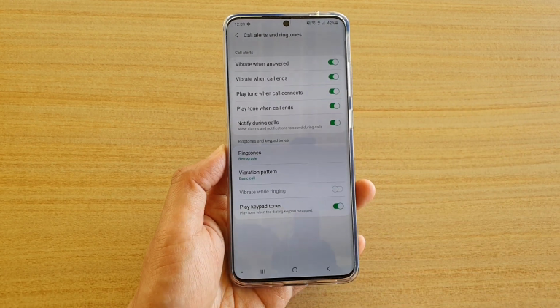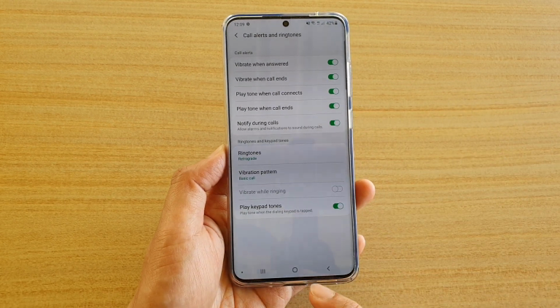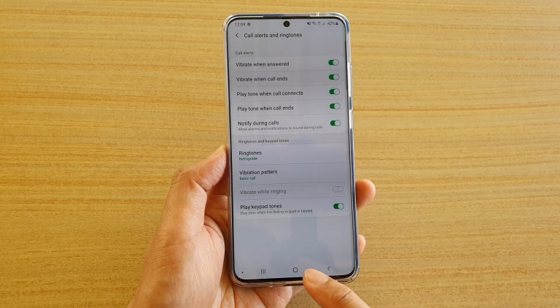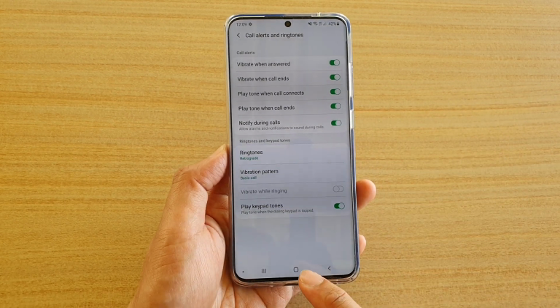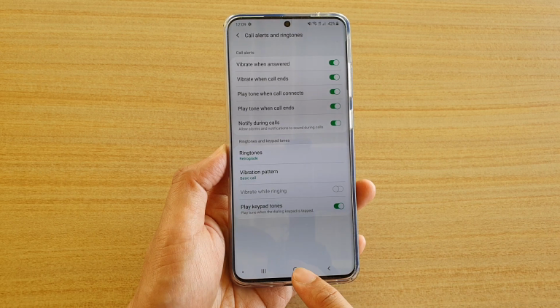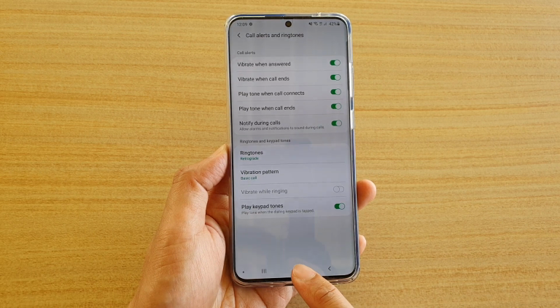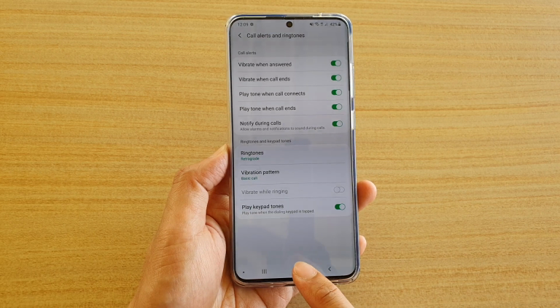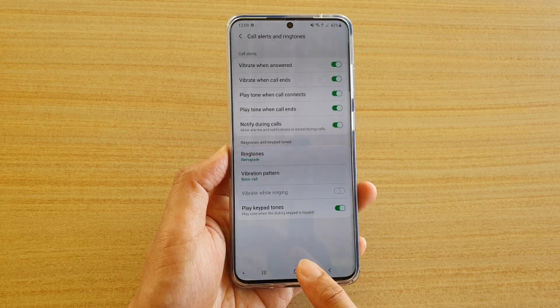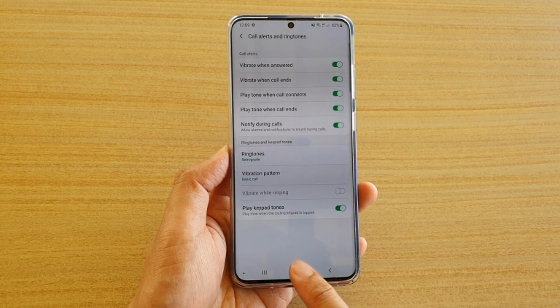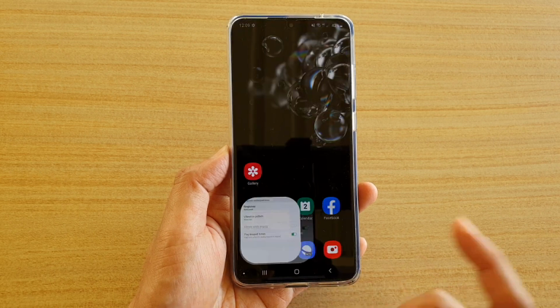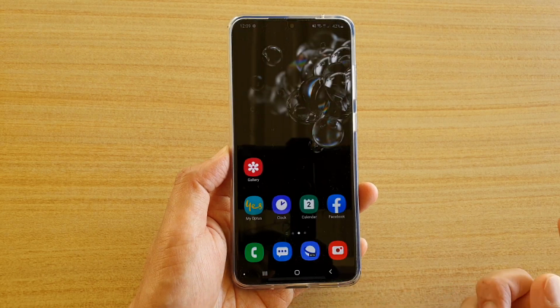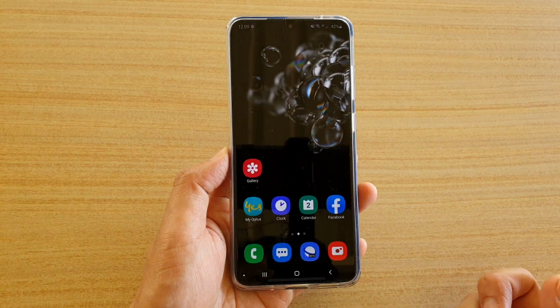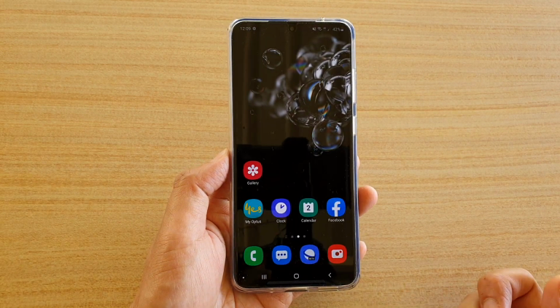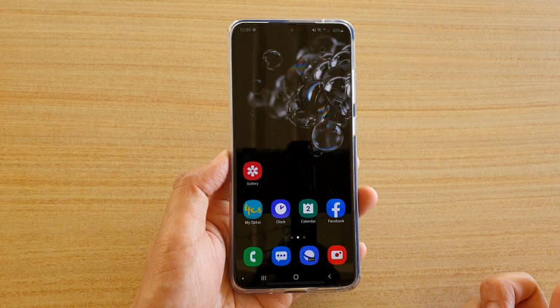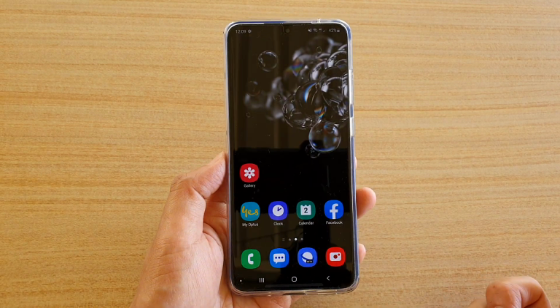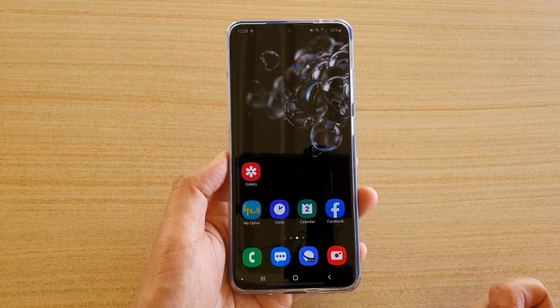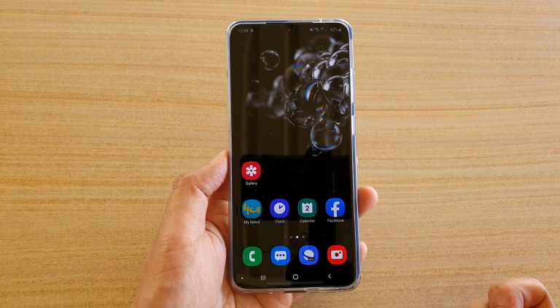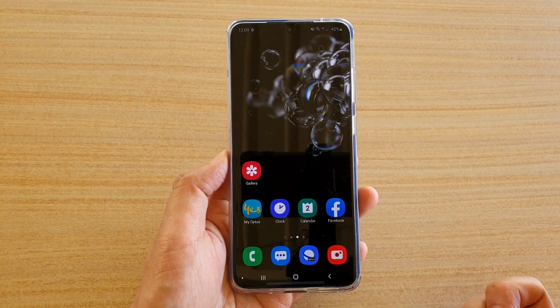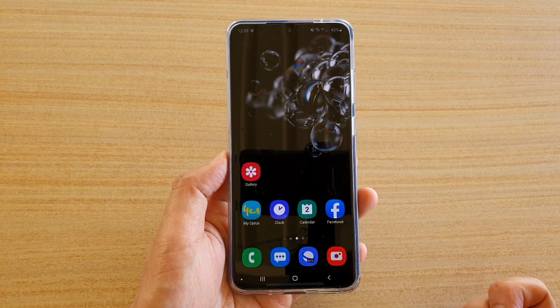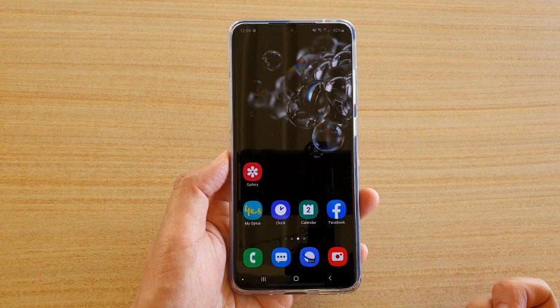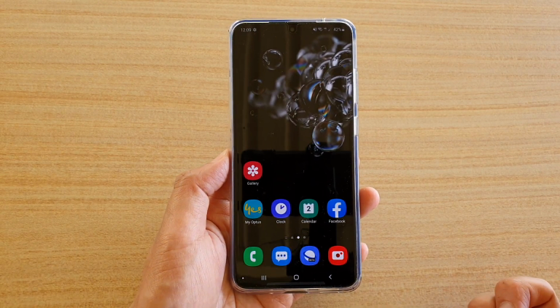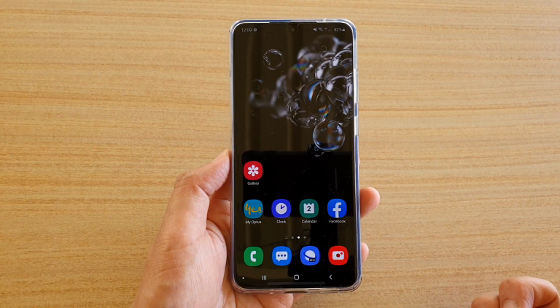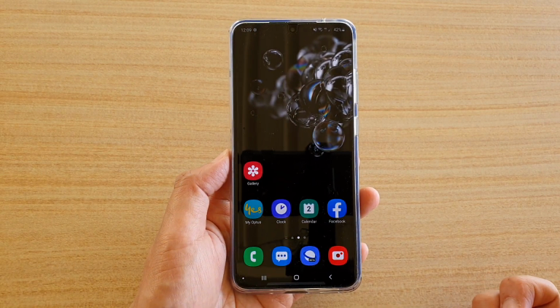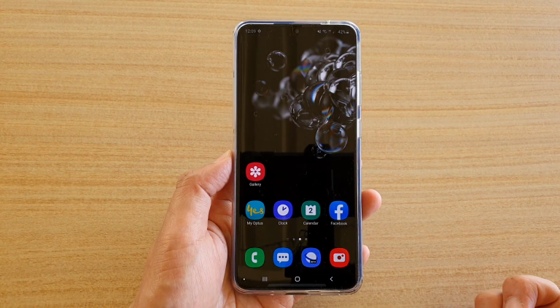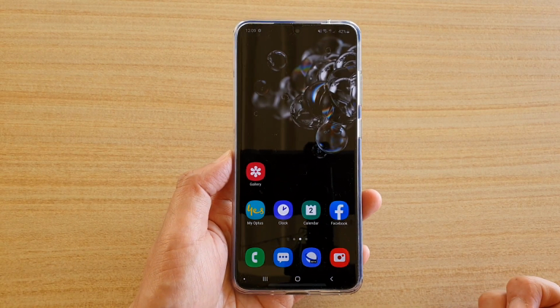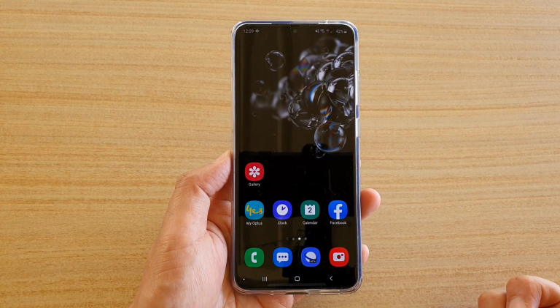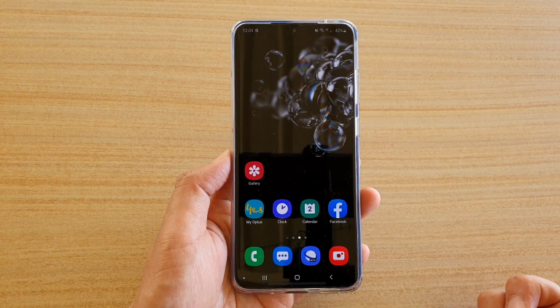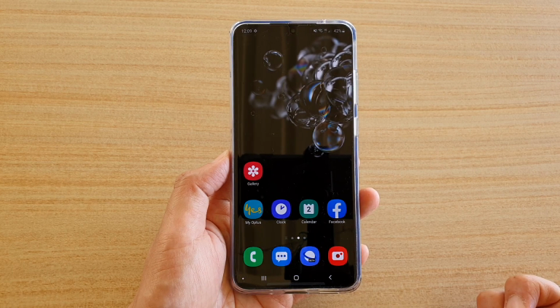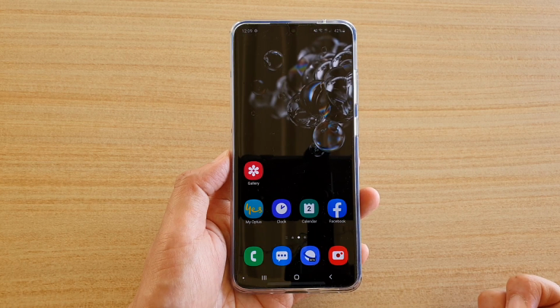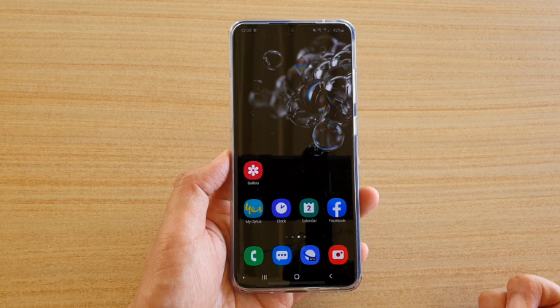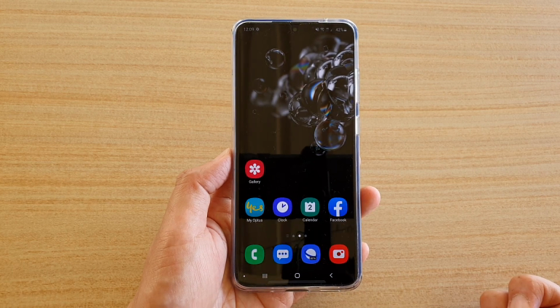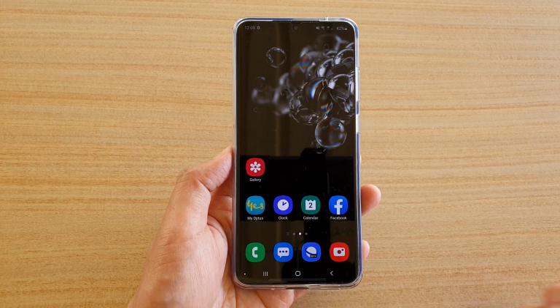Finally, you can tap on the home key to go back to your home screen. Thank you for watching this video. Click subscribe to my channel for more videos.